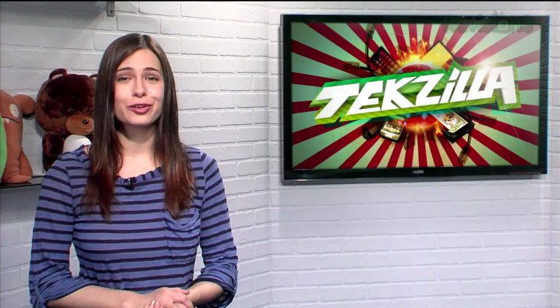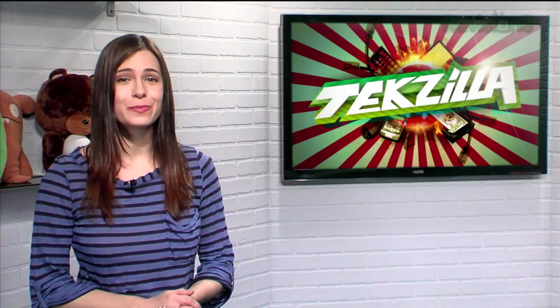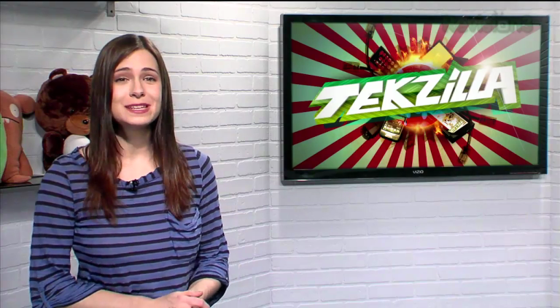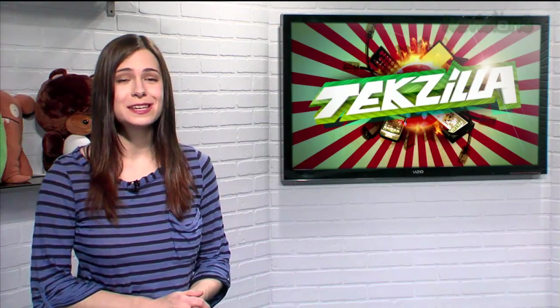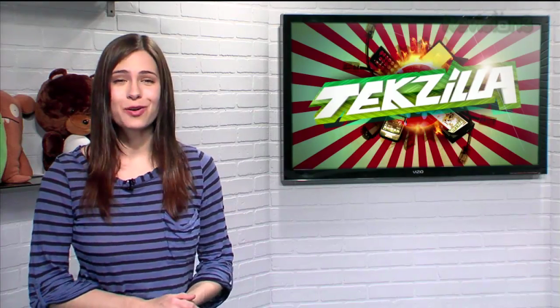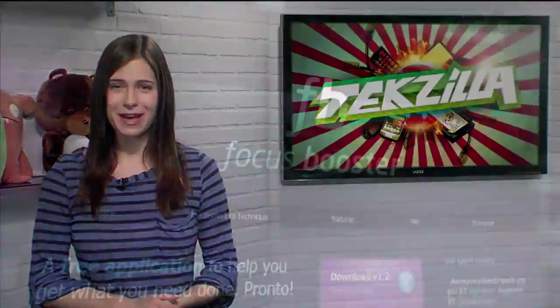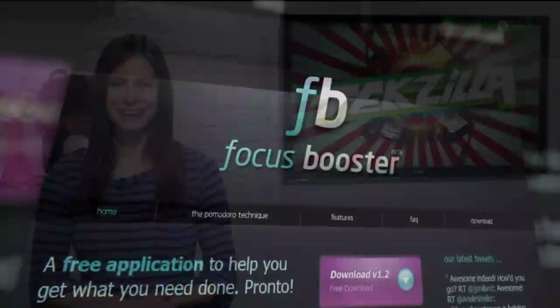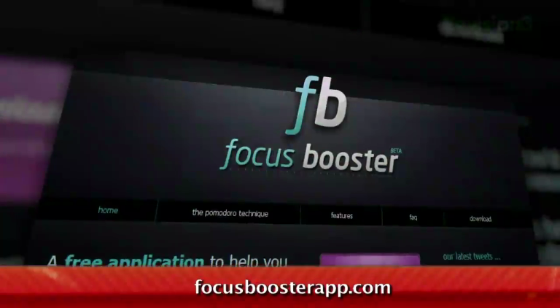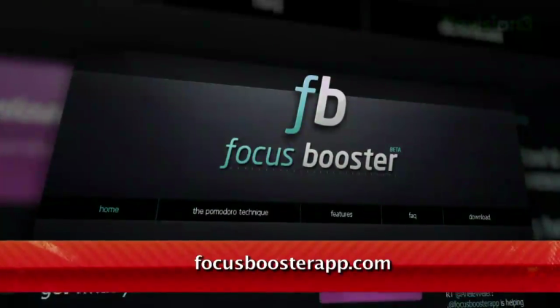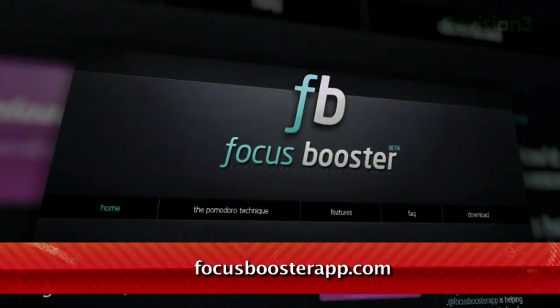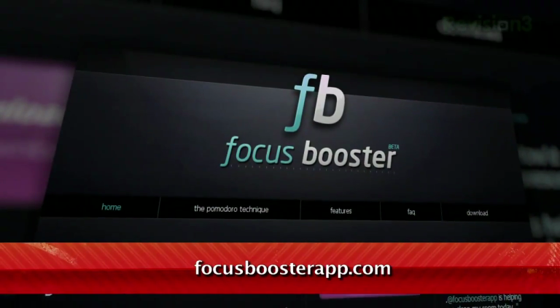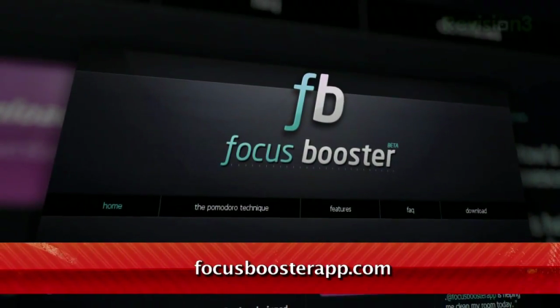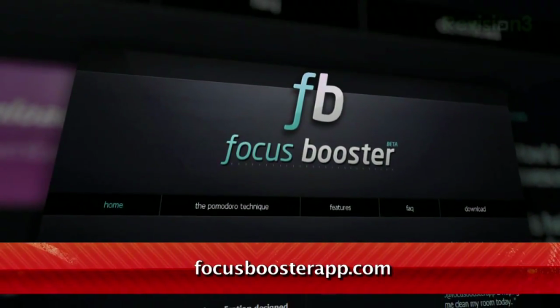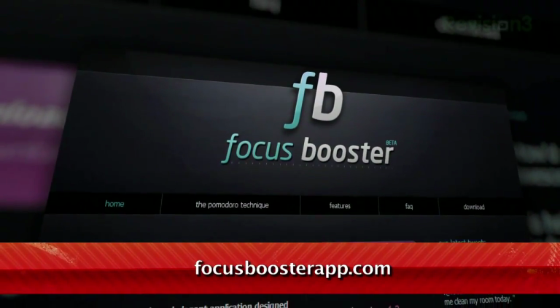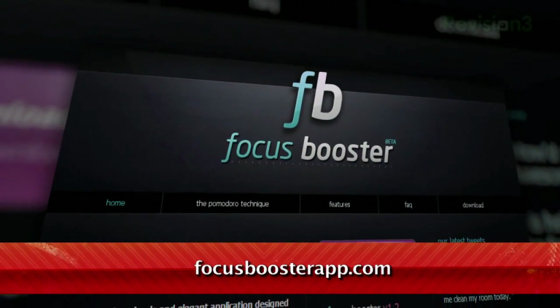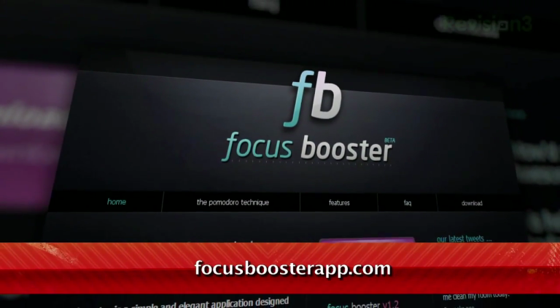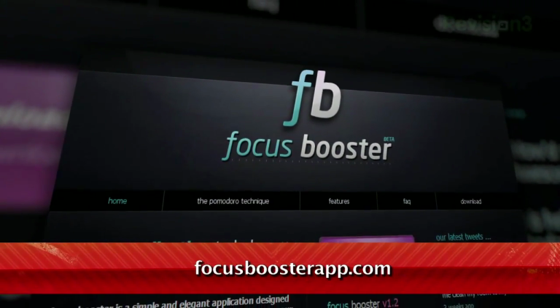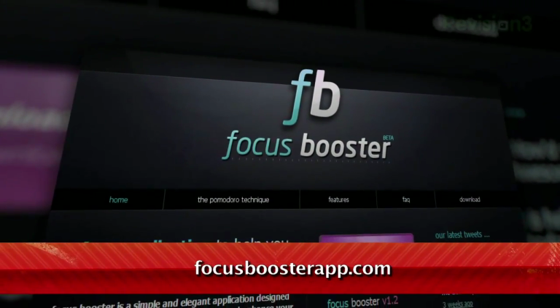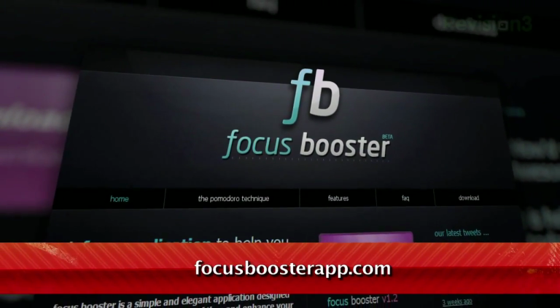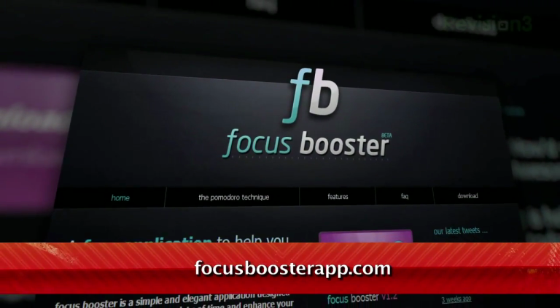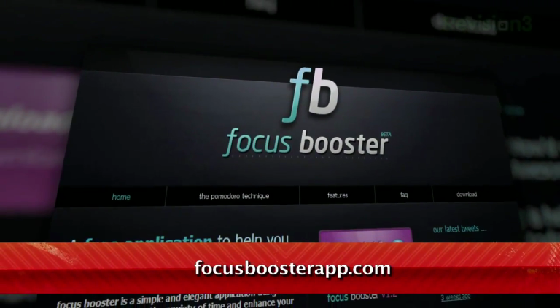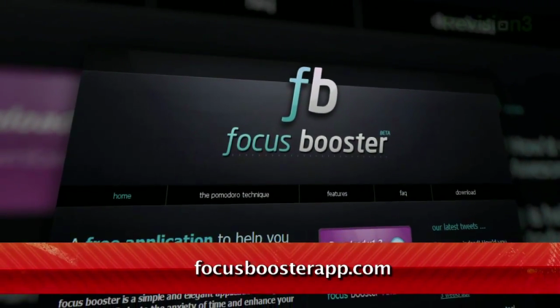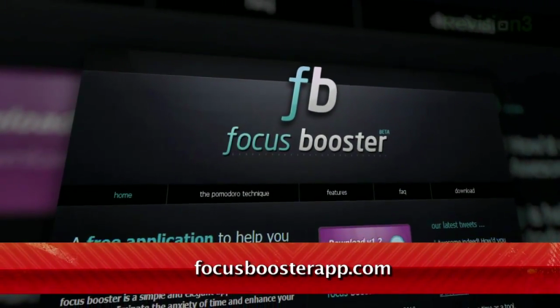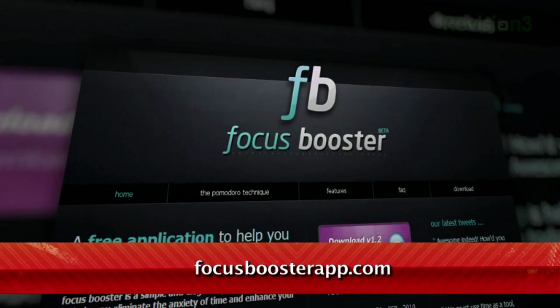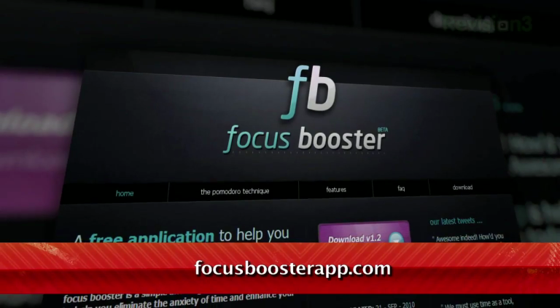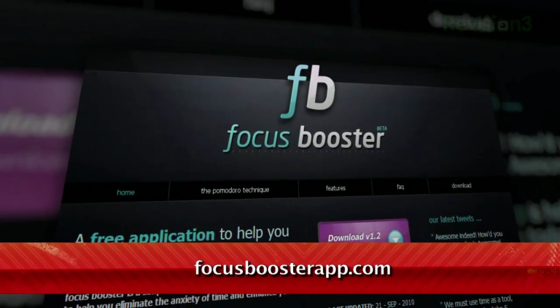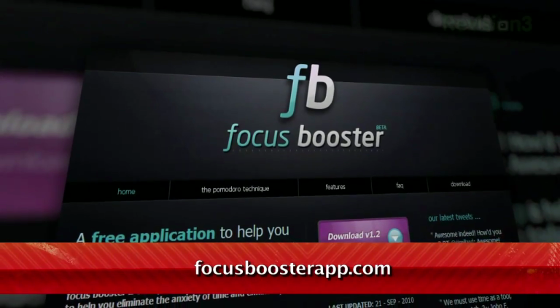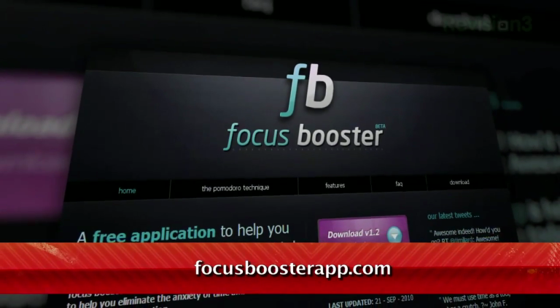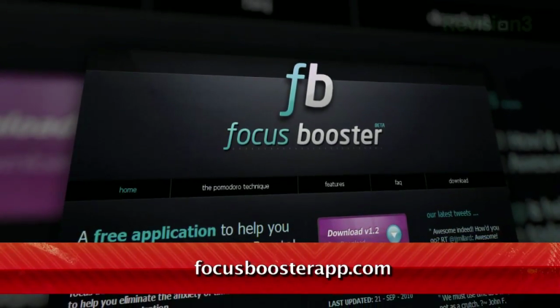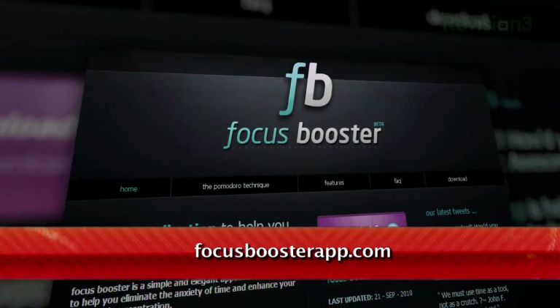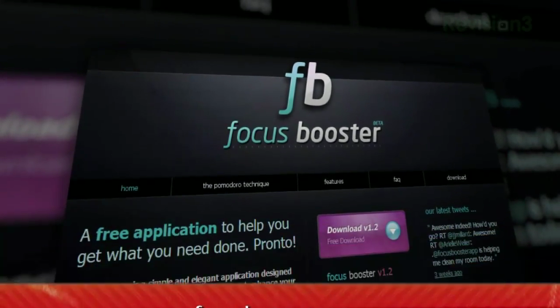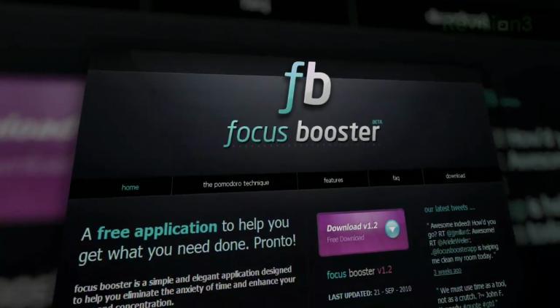Whether you're on a PC or a Mac, it's called Focus Booster, available at FocusBoosterApp.com, and it's an Adobe Air app.